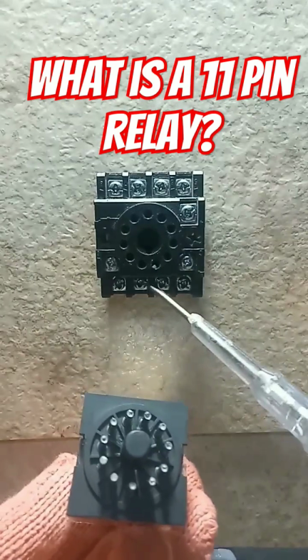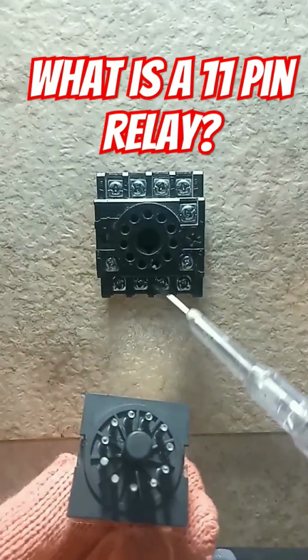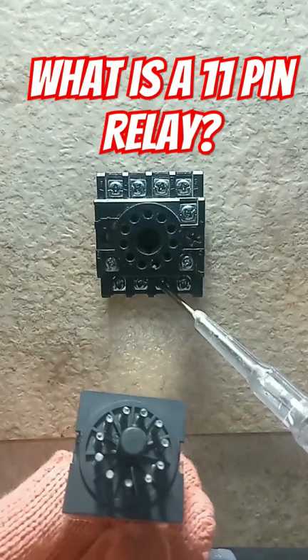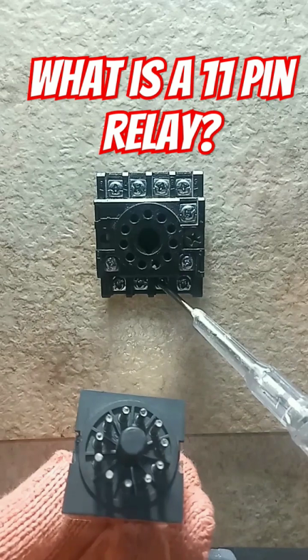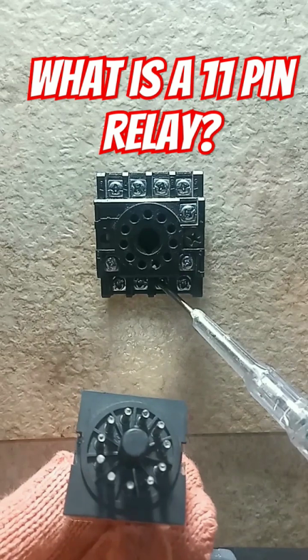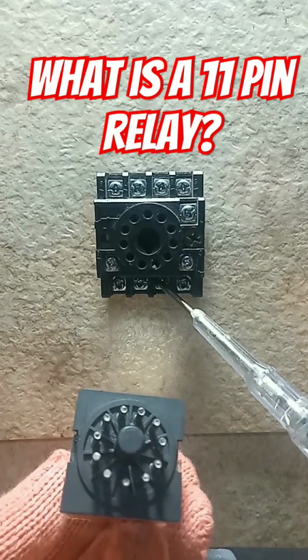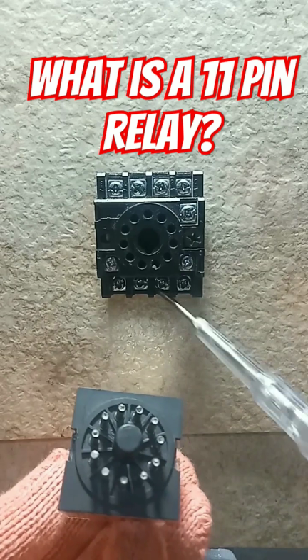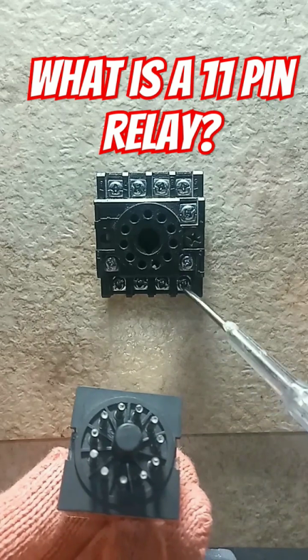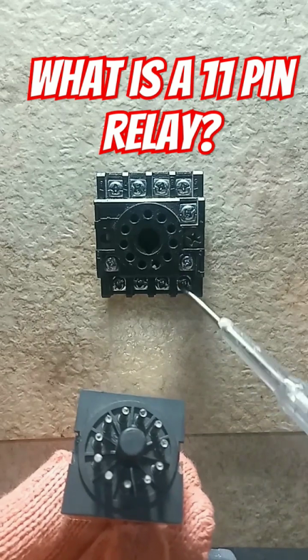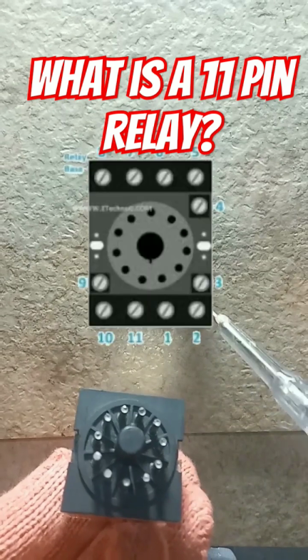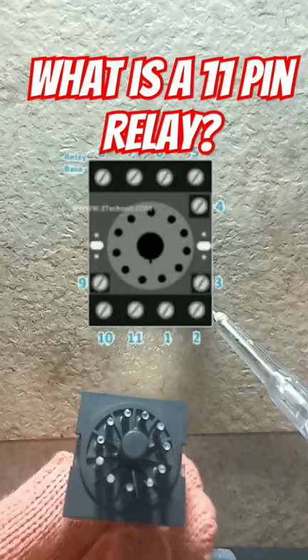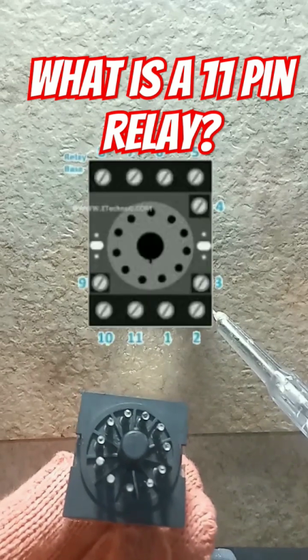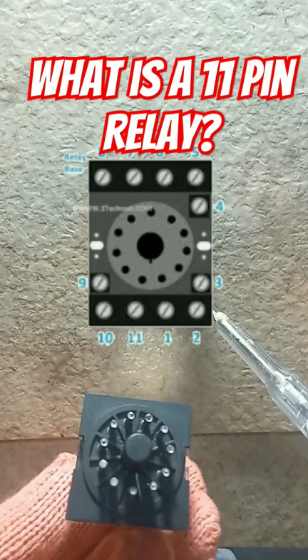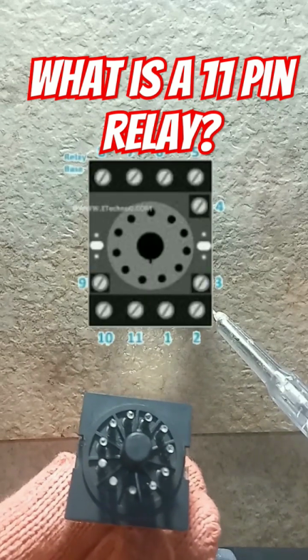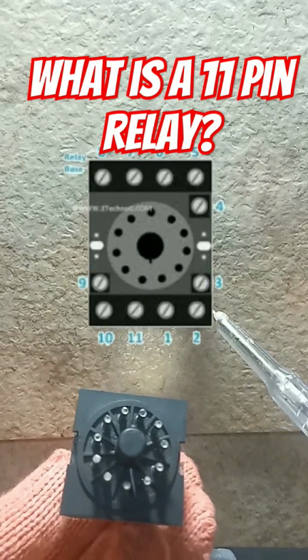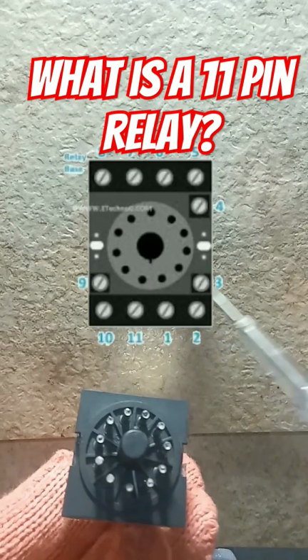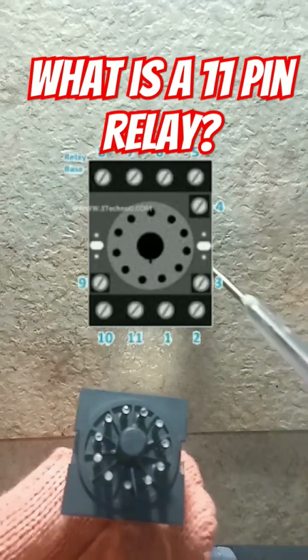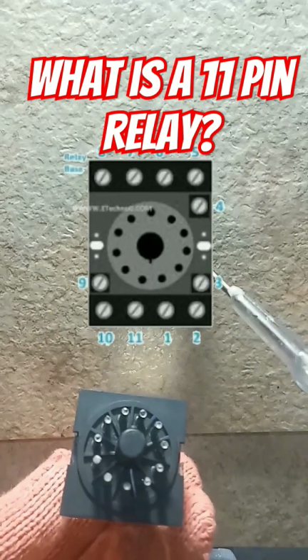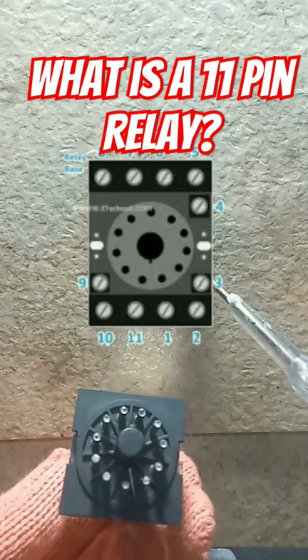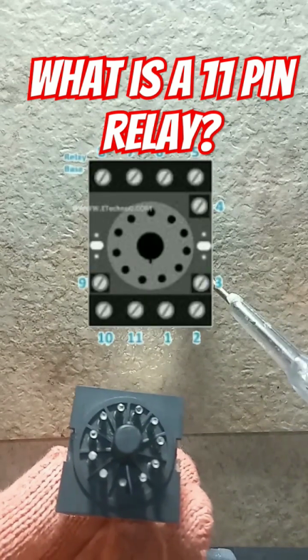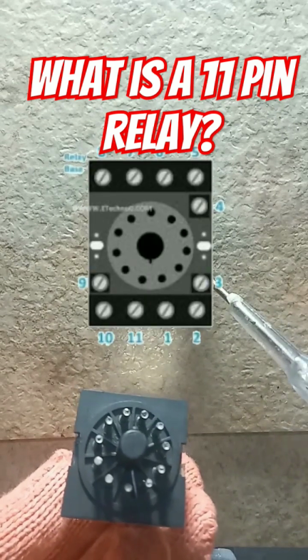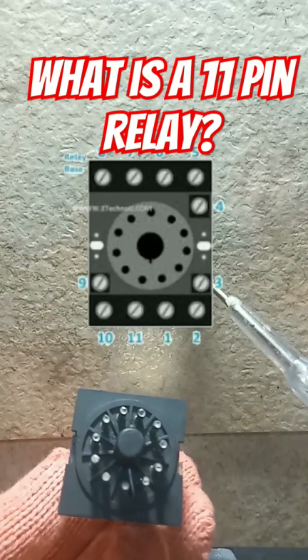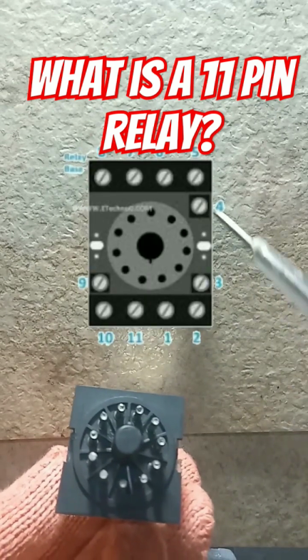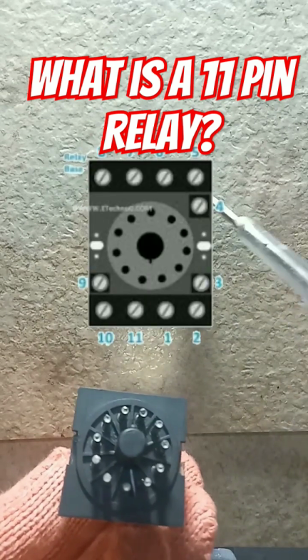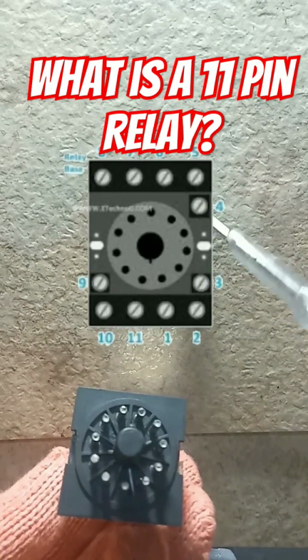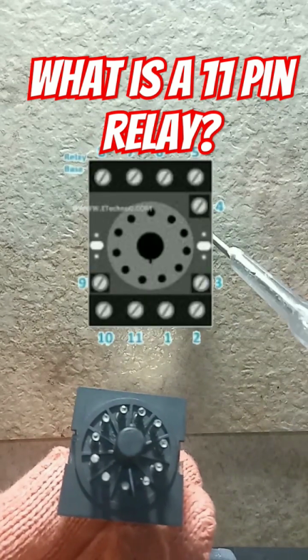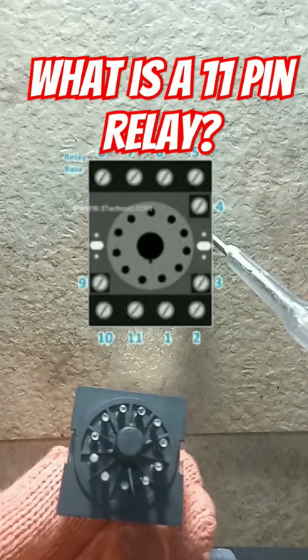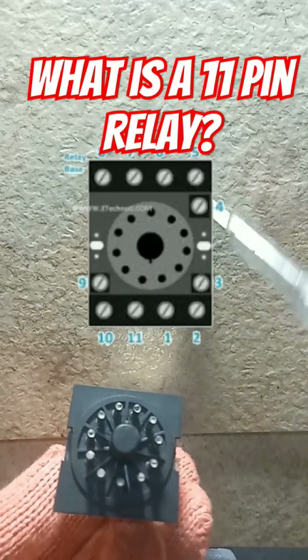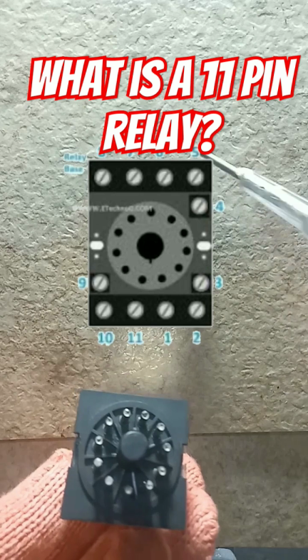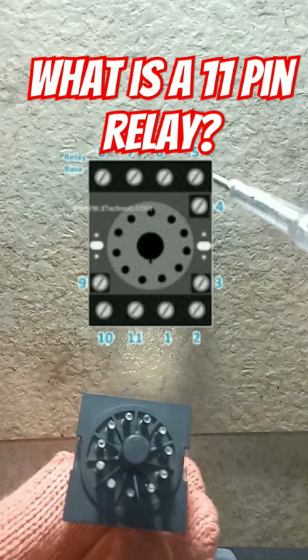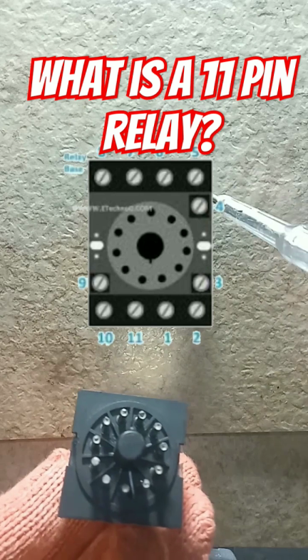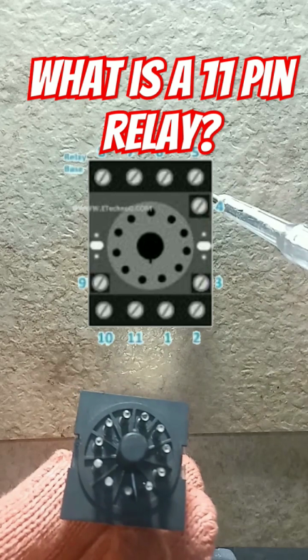It has pins numbered from 1, 2, 3, 4, 5, 6, 7, 8, 9, 10, and 11.